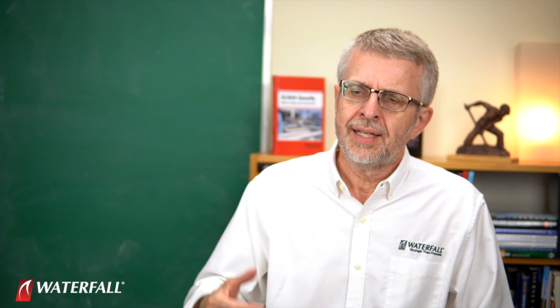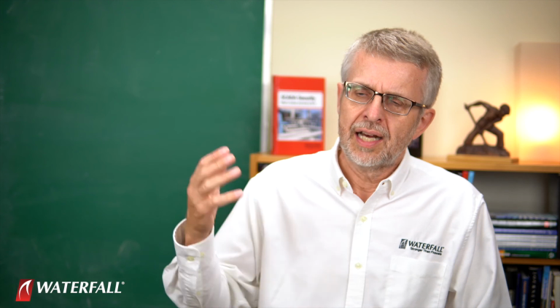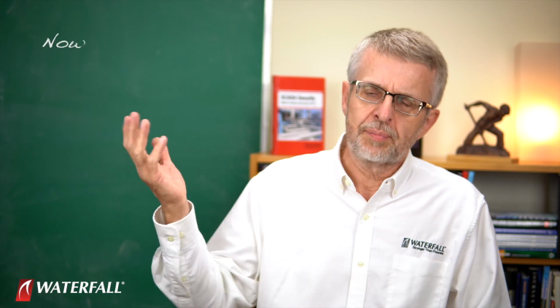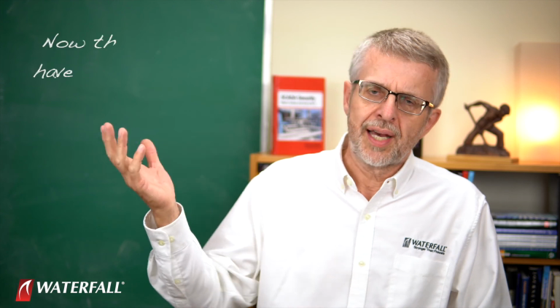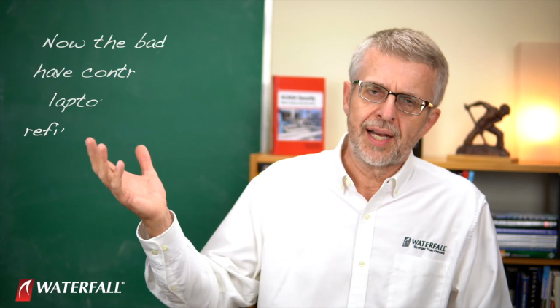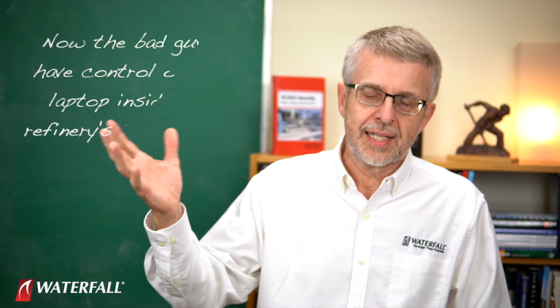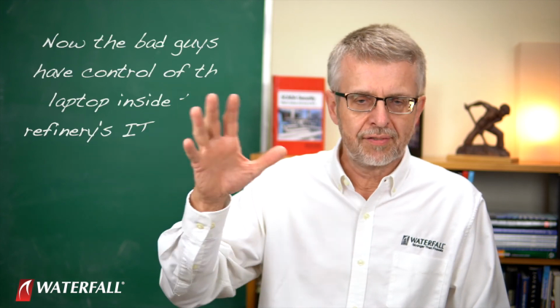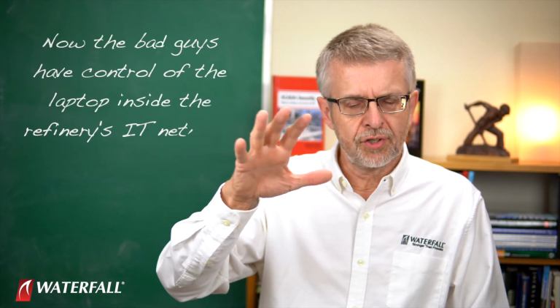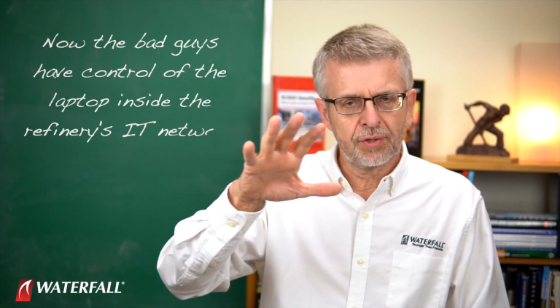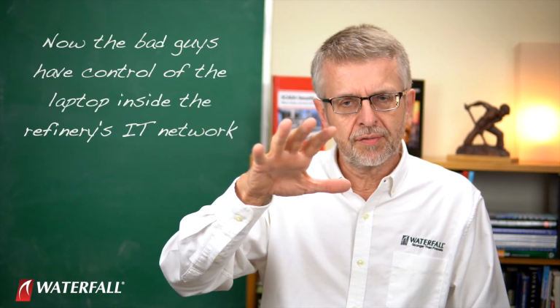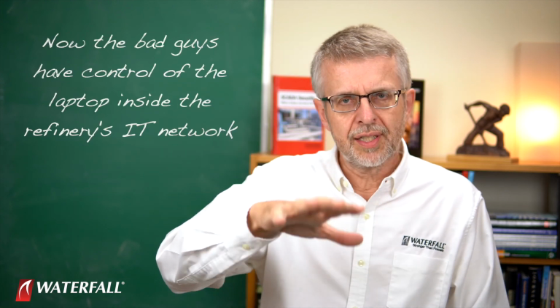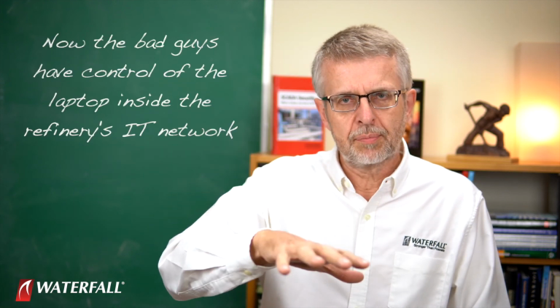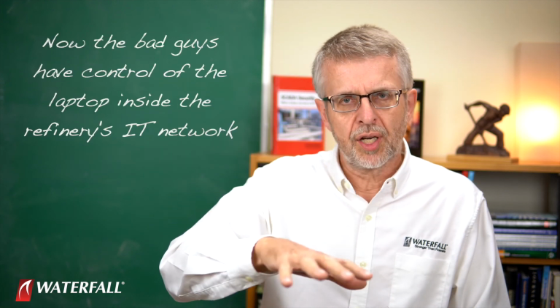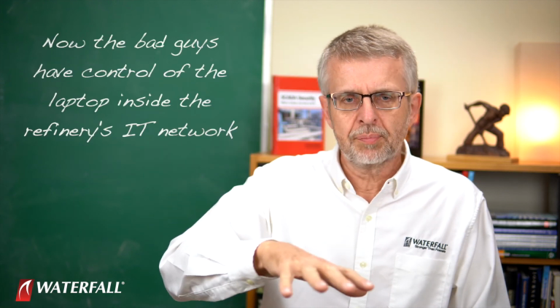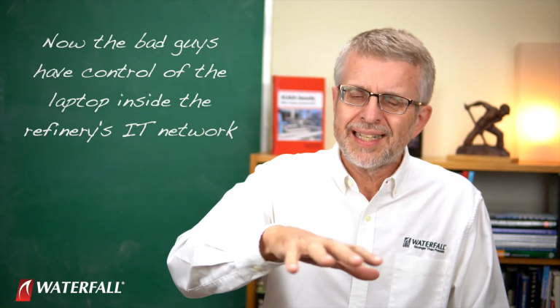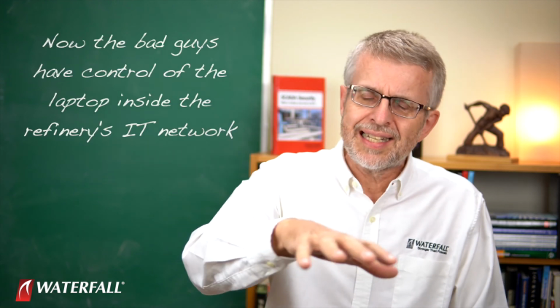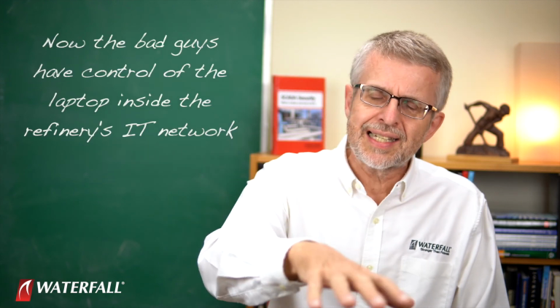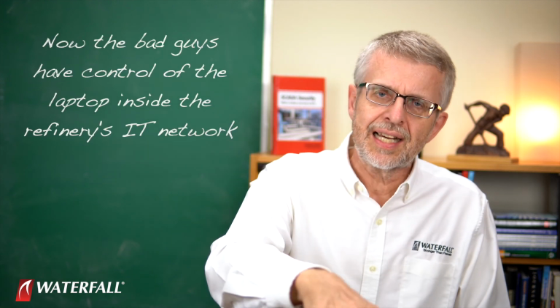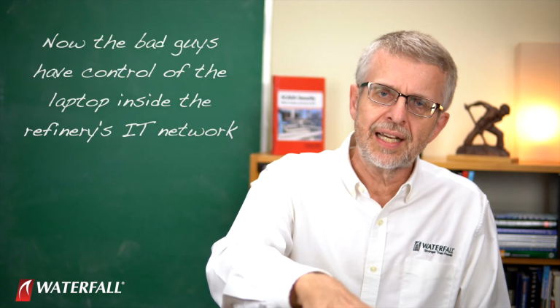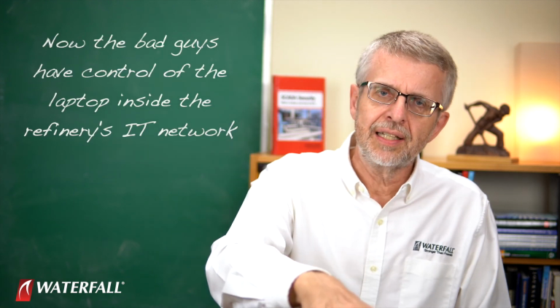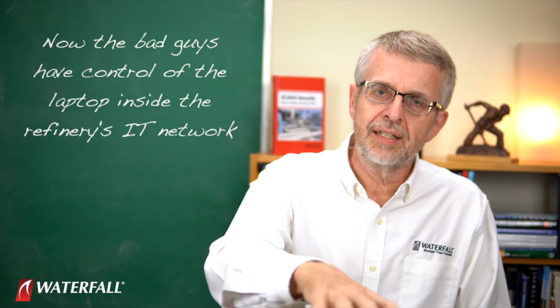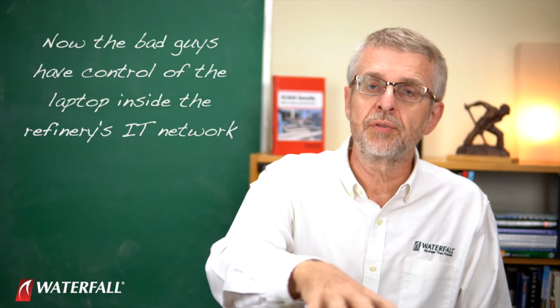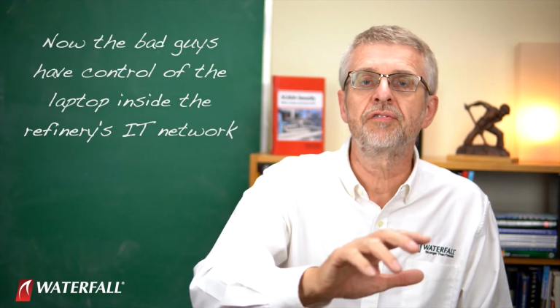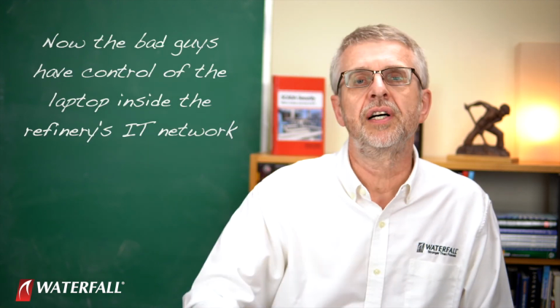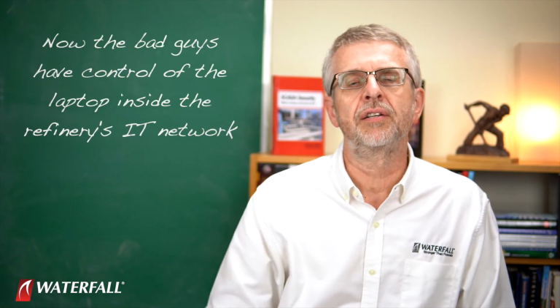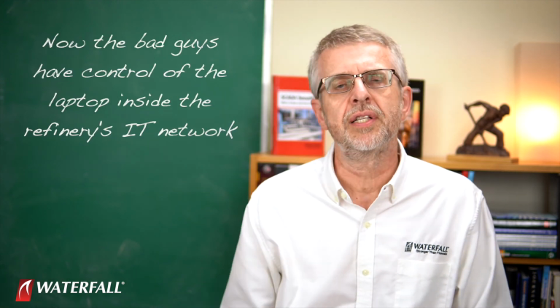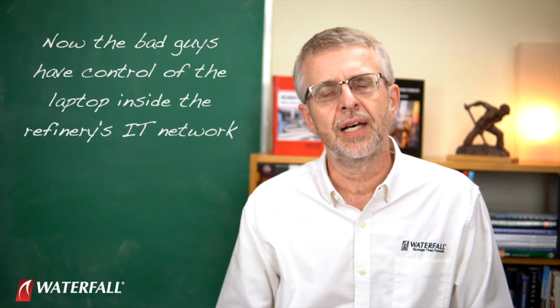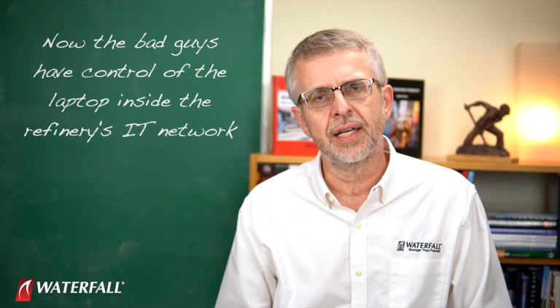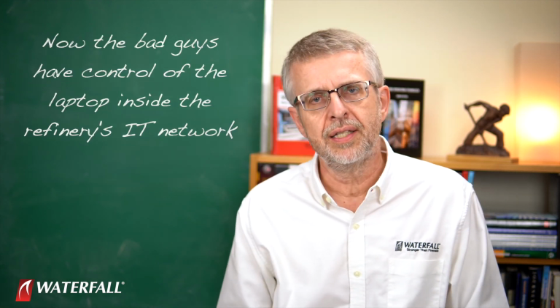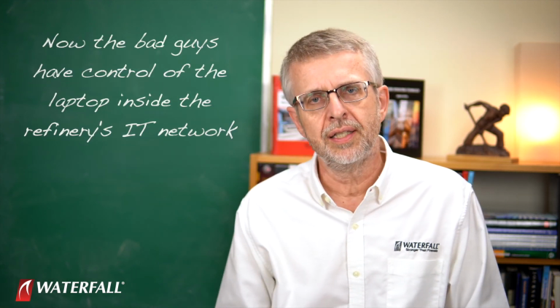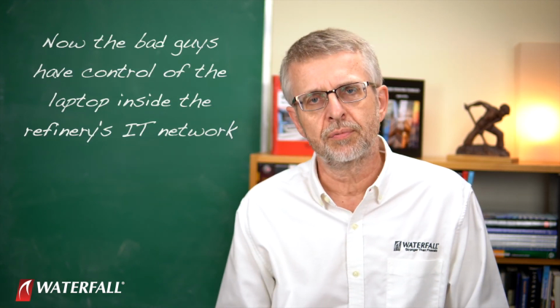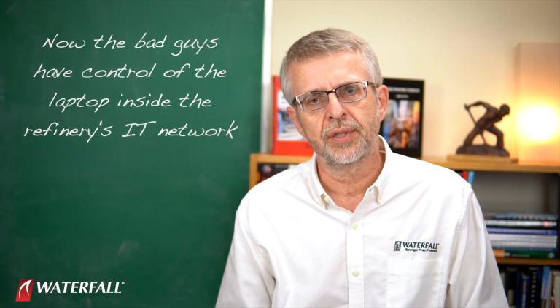Now the bad guys have control of the laptop inside of the refinery's IT network.